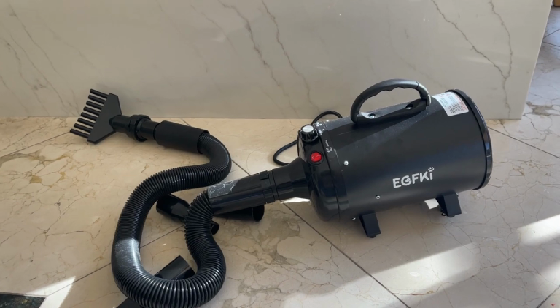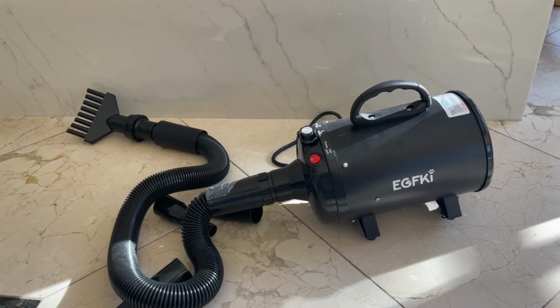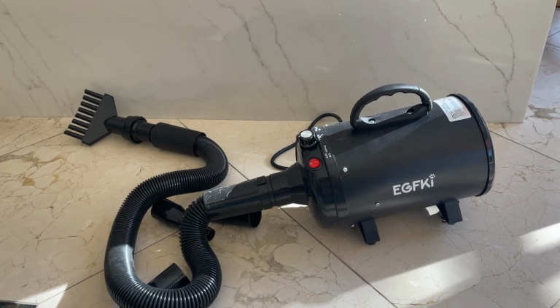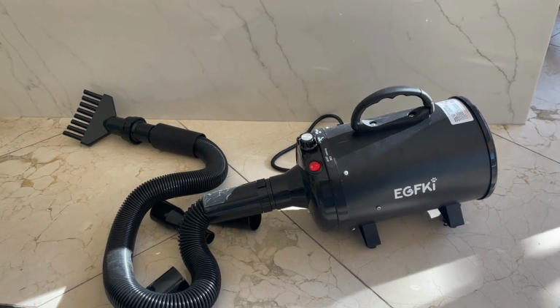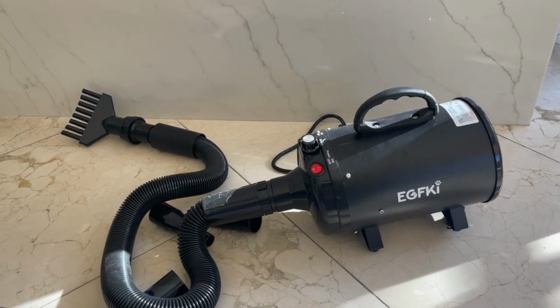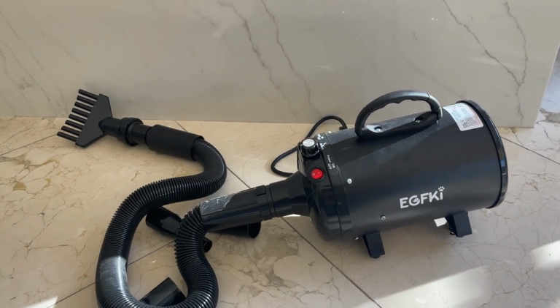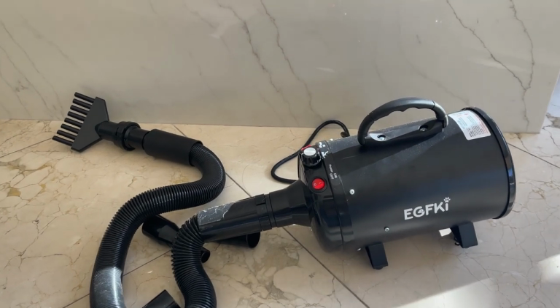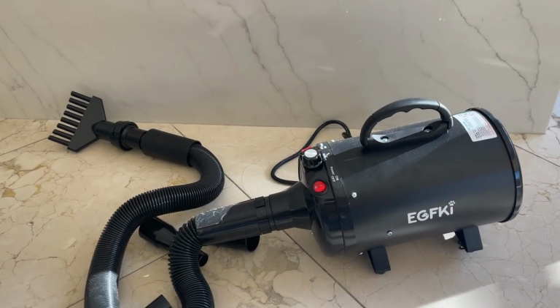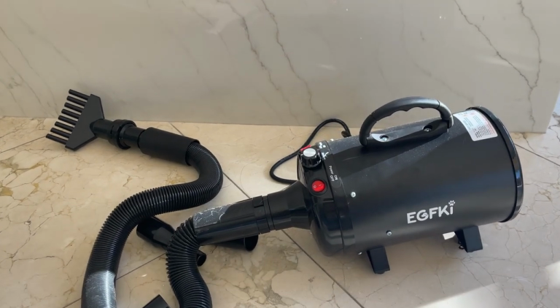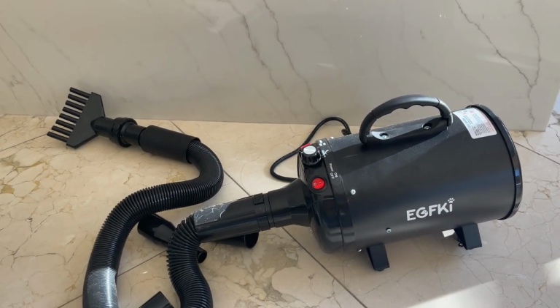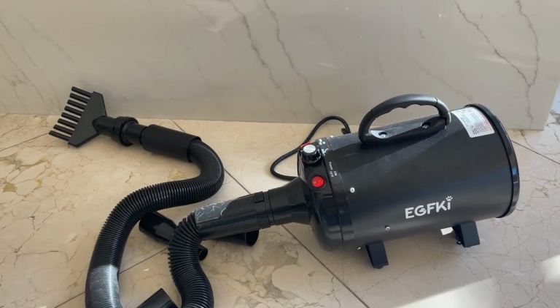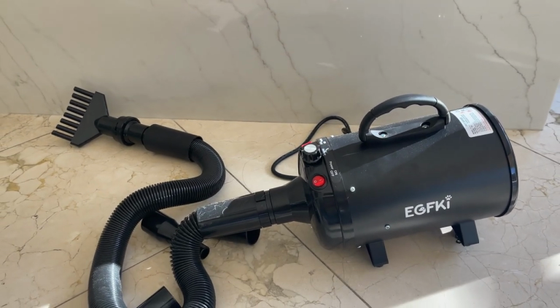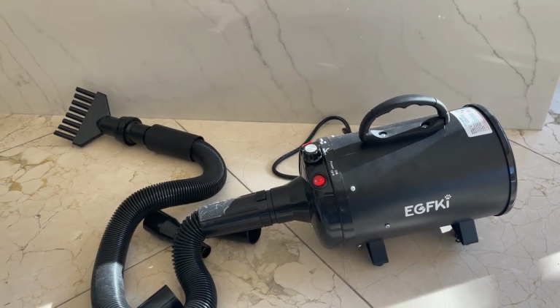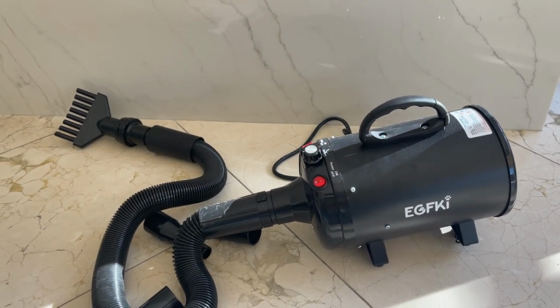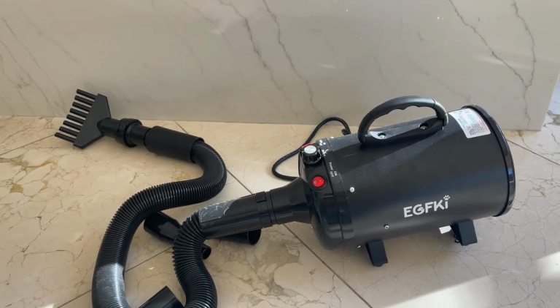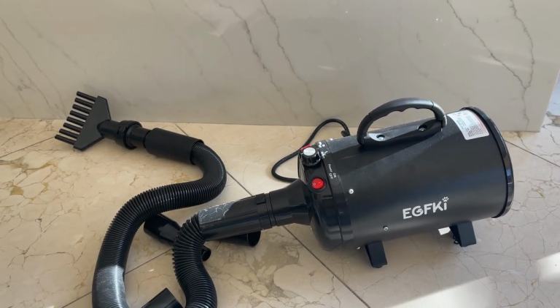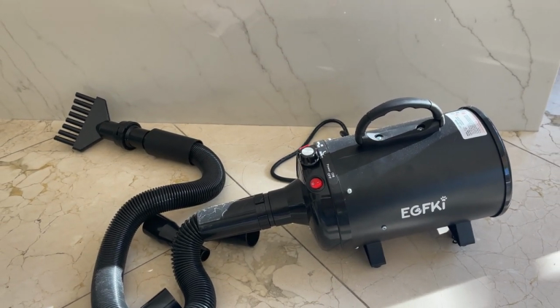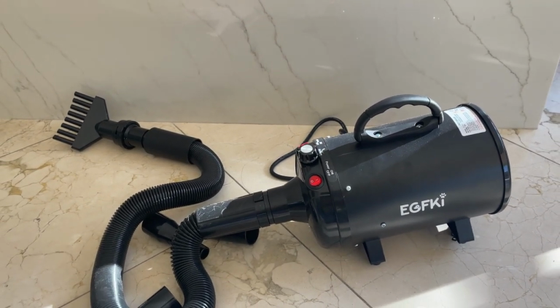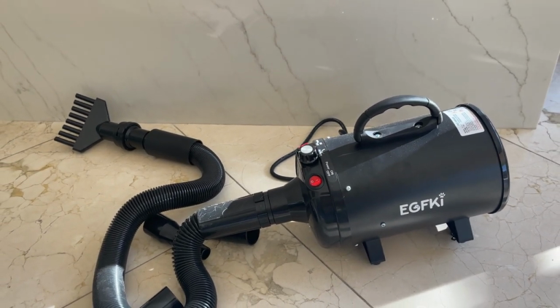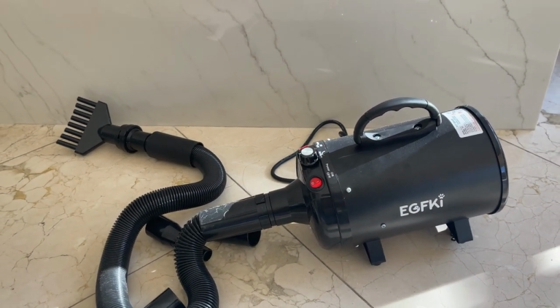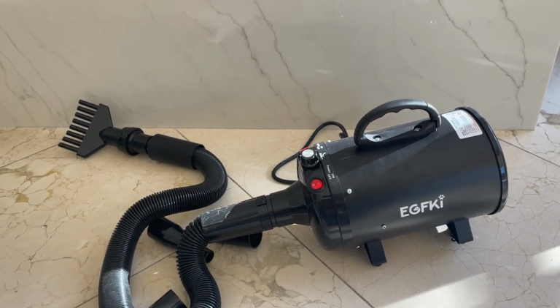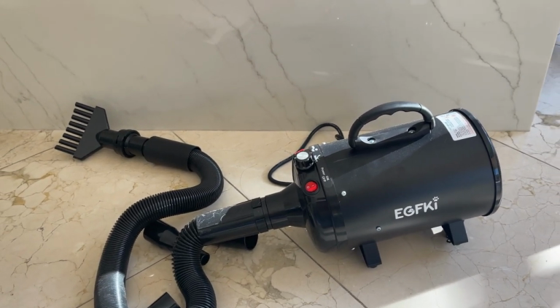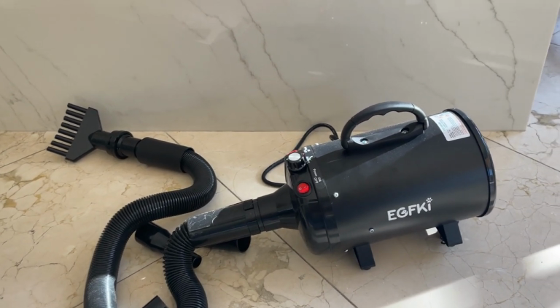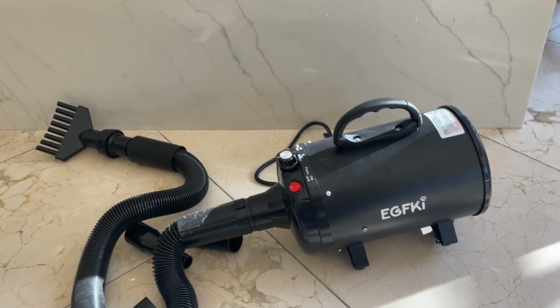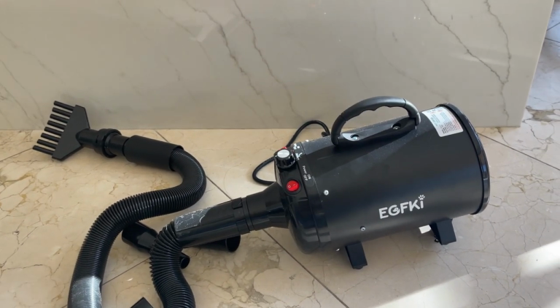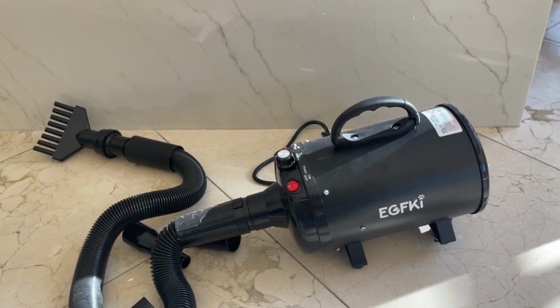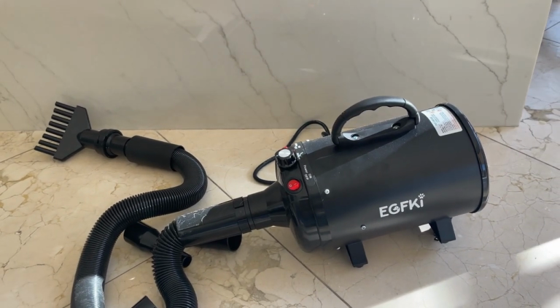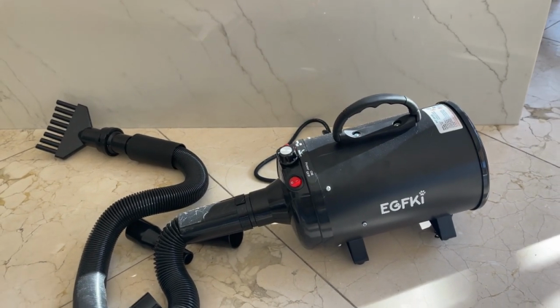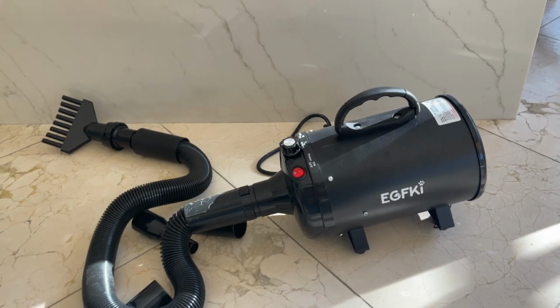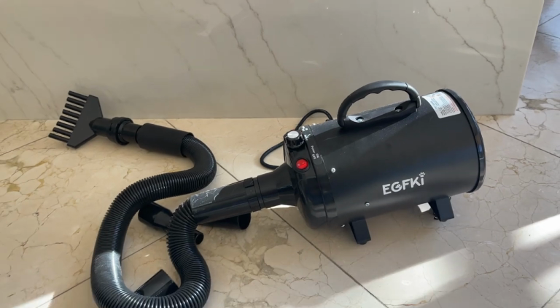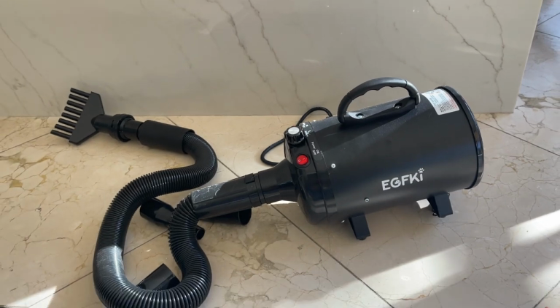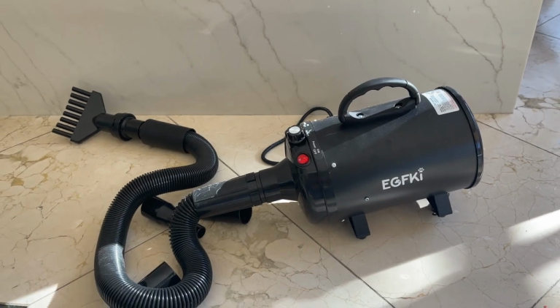When I use my hair dryer it takes forever — at least 20 minutes to dry her.